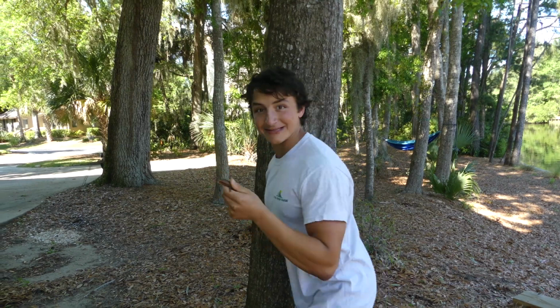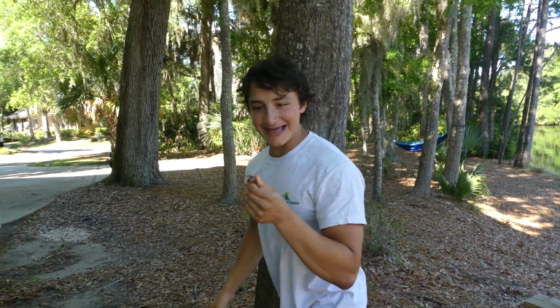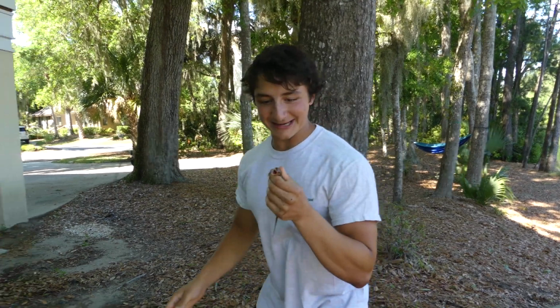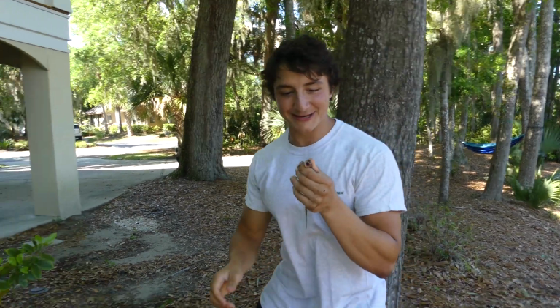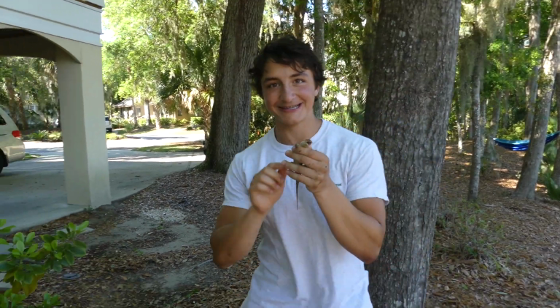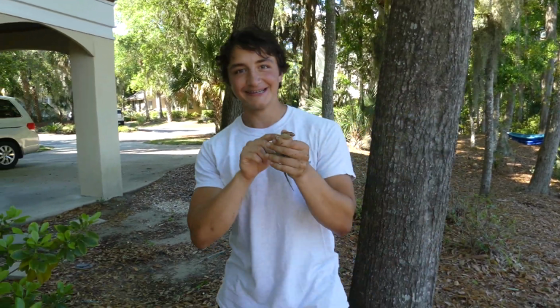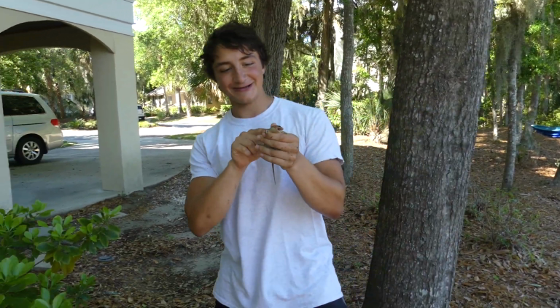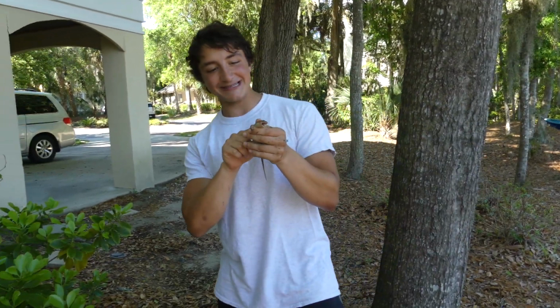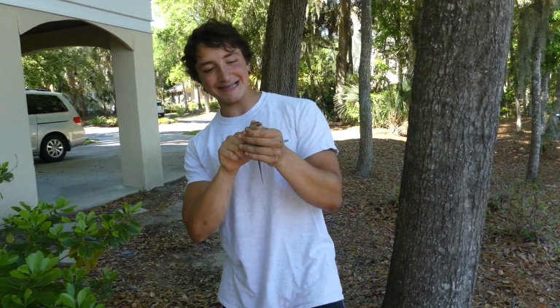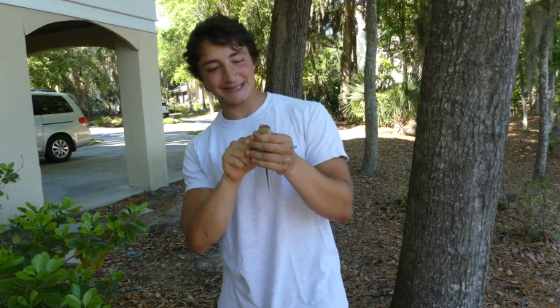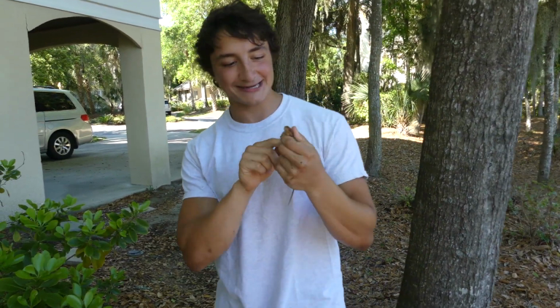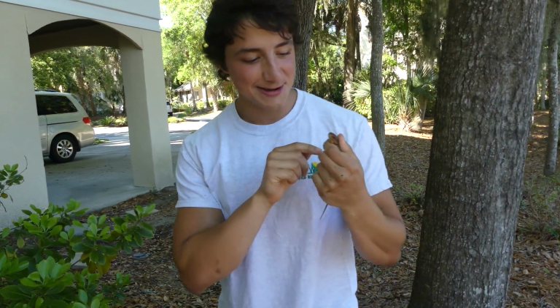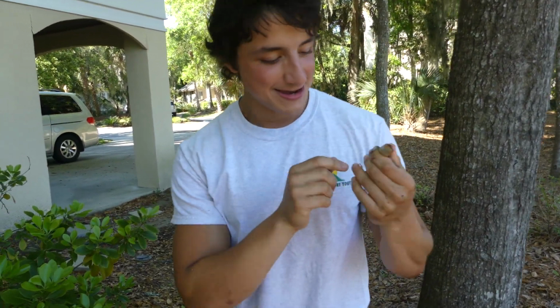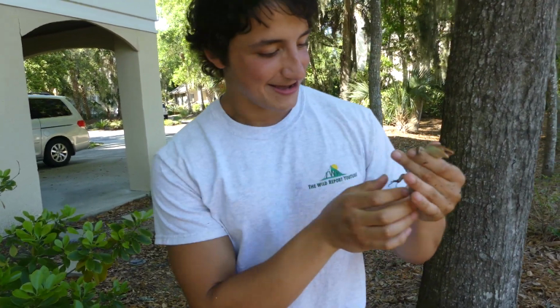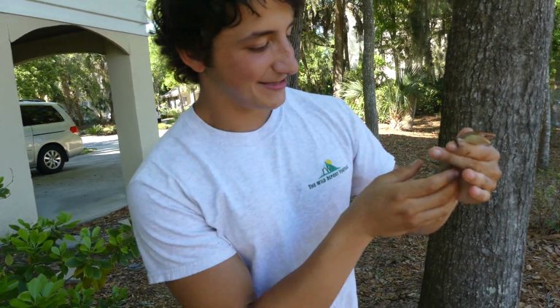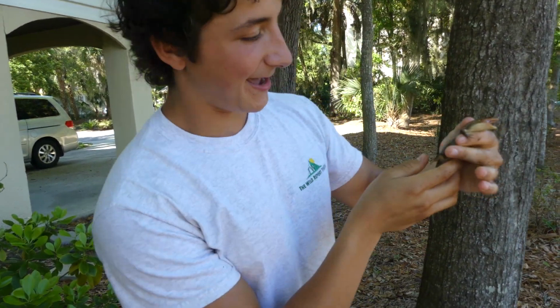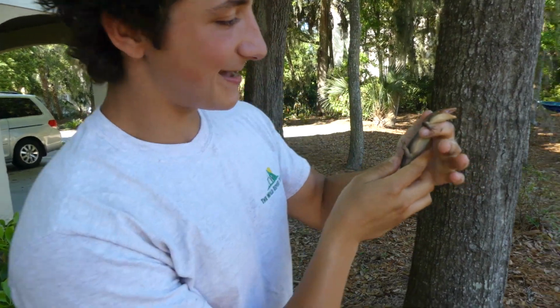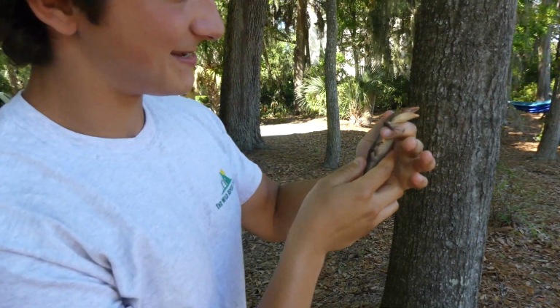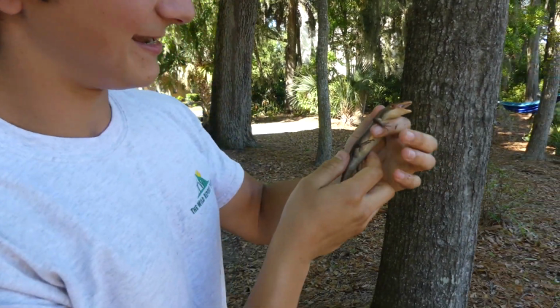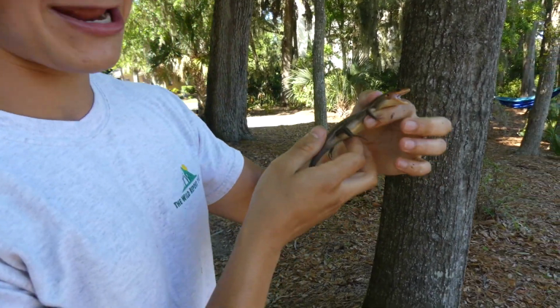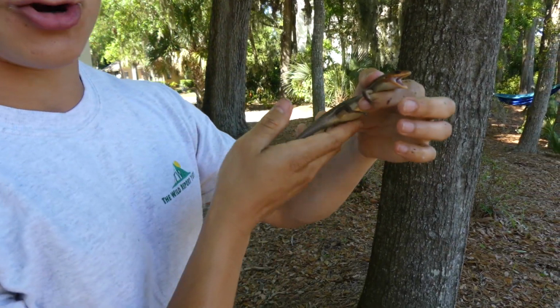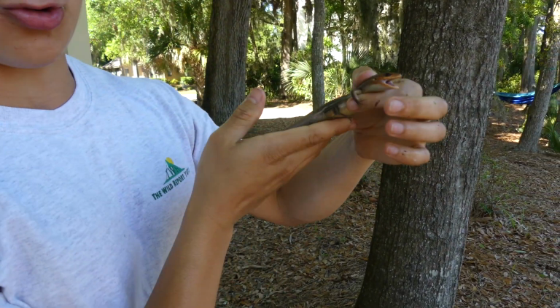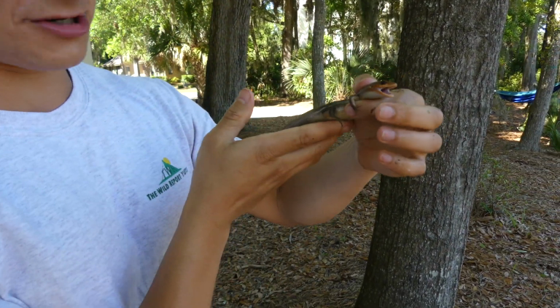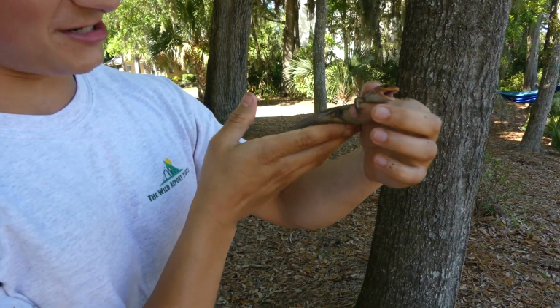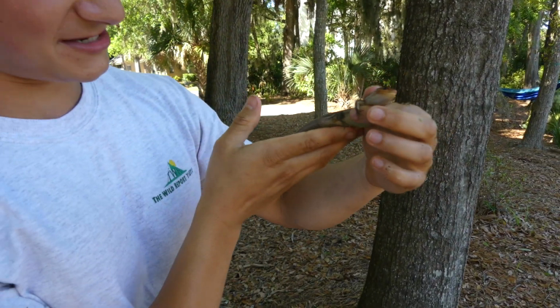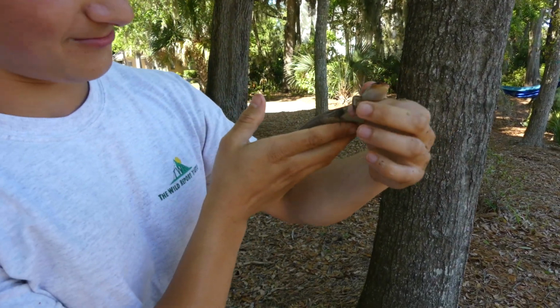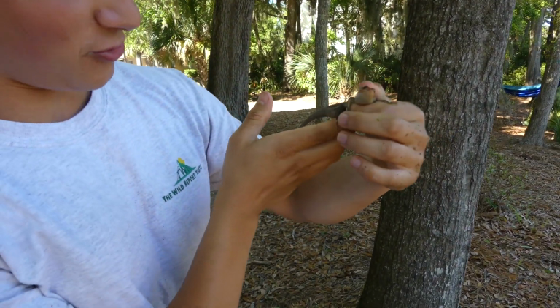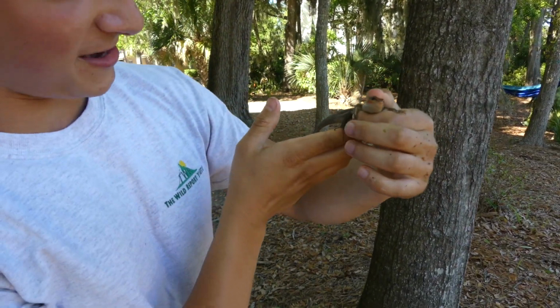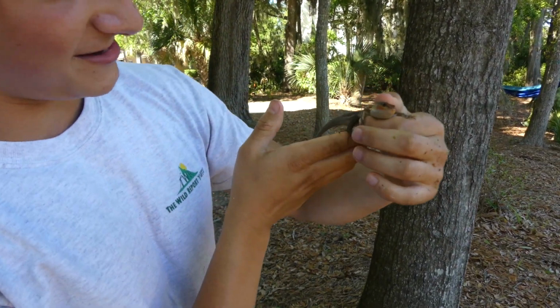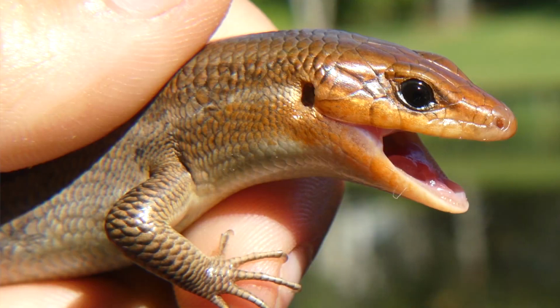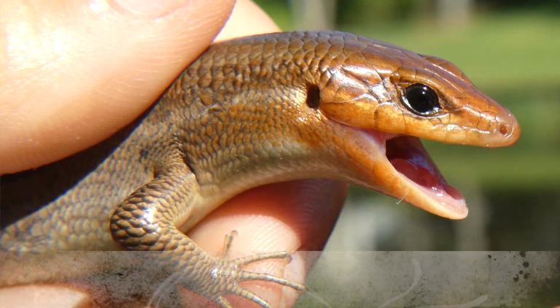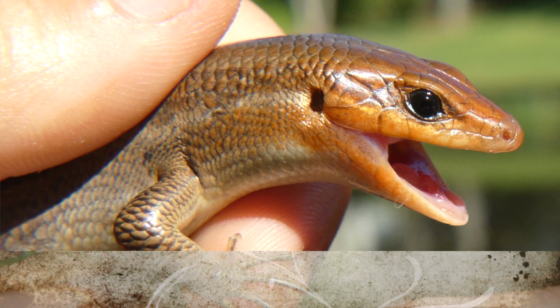Look at that! Look at this! That is a gorgeous broad-headed skink.